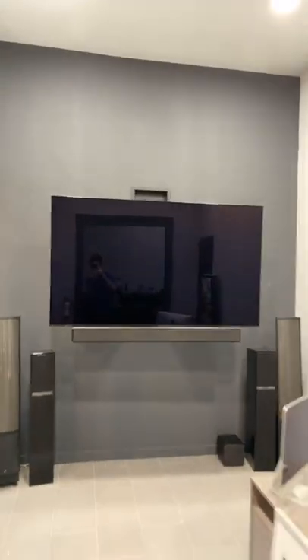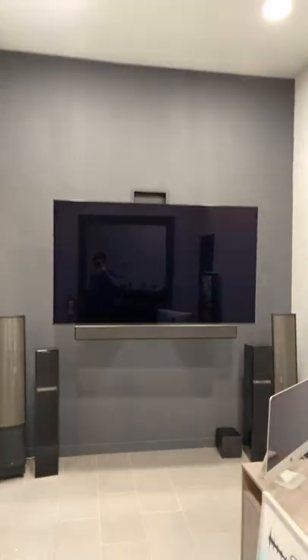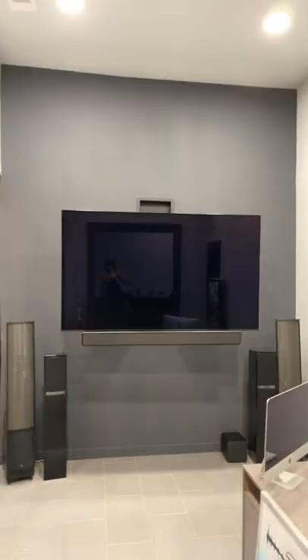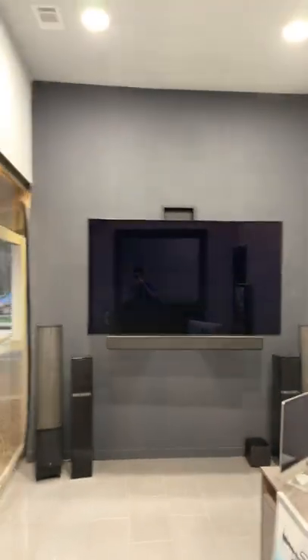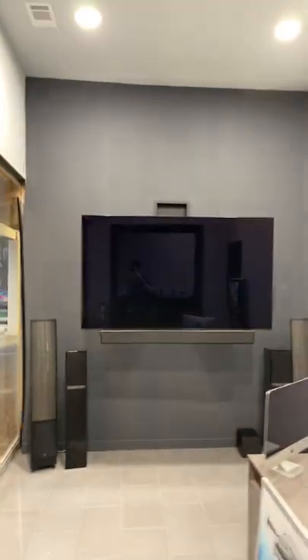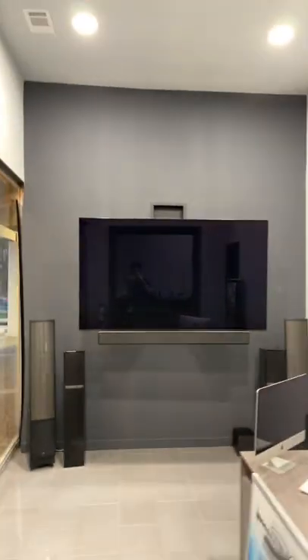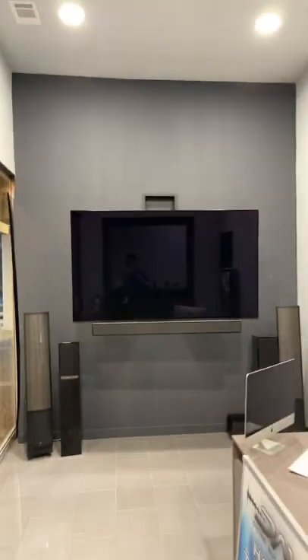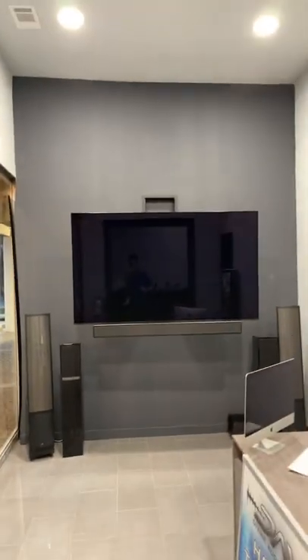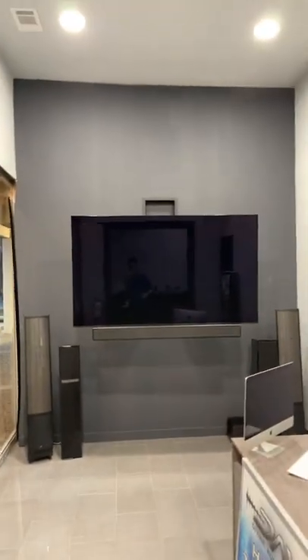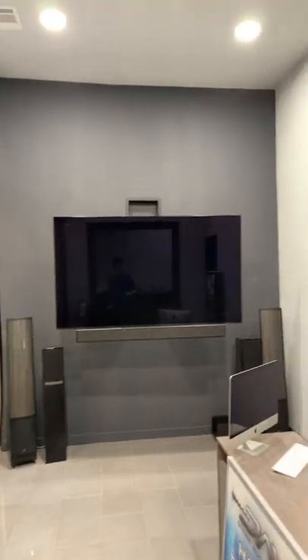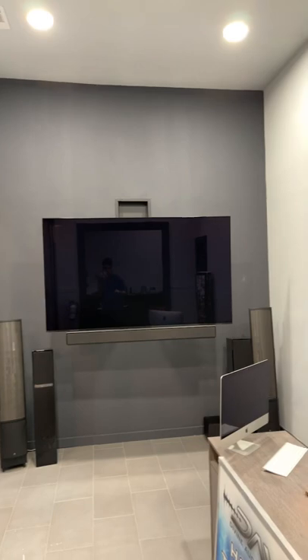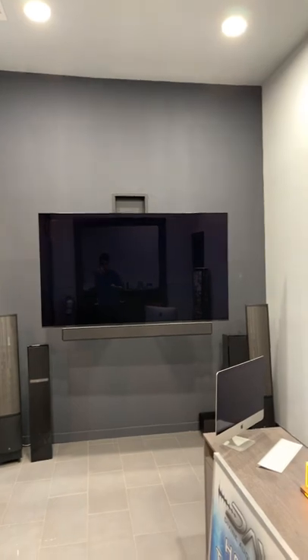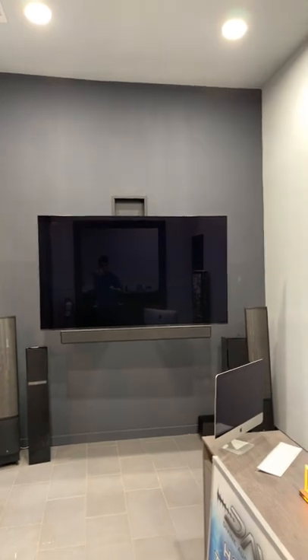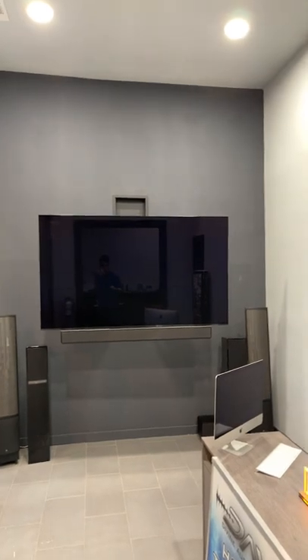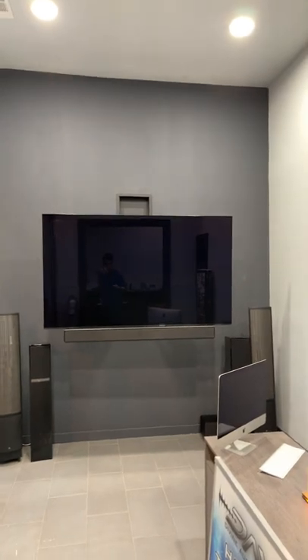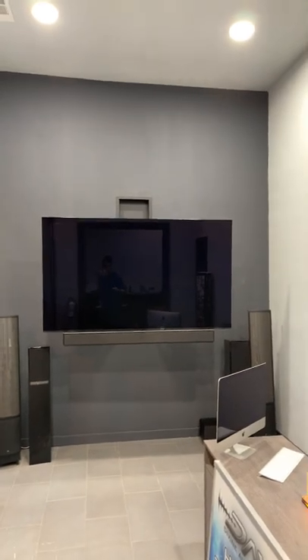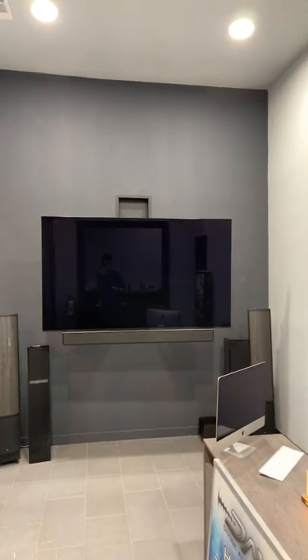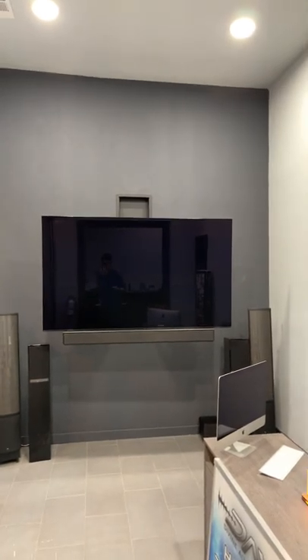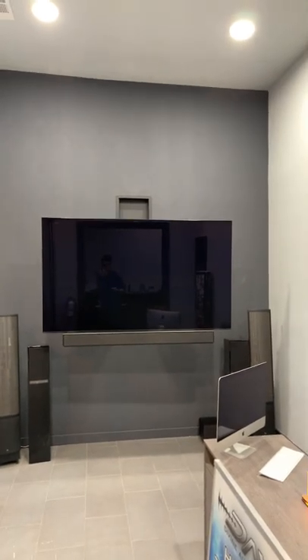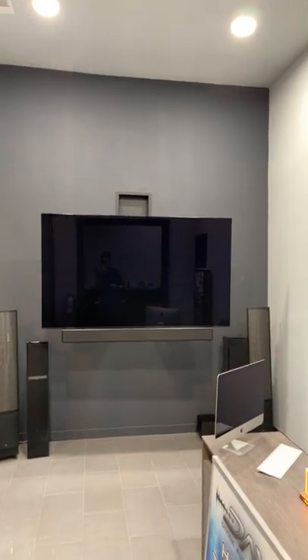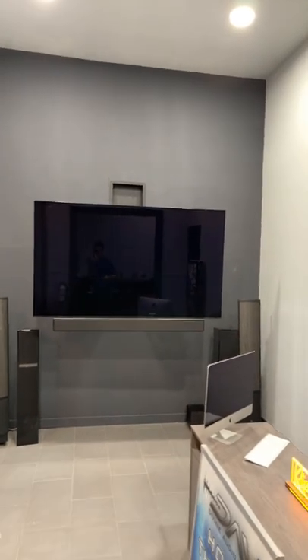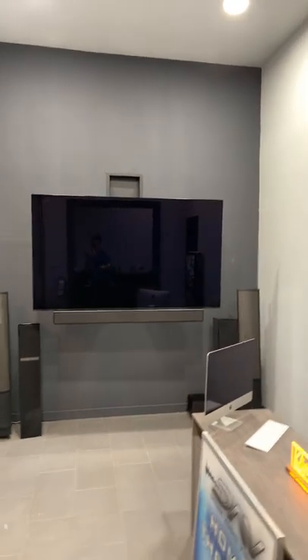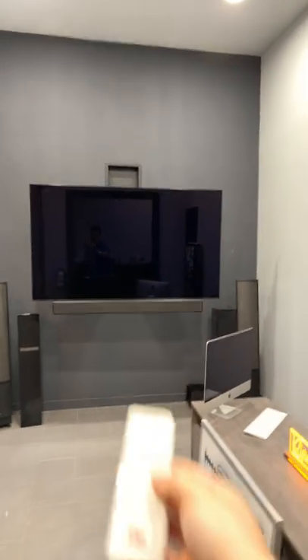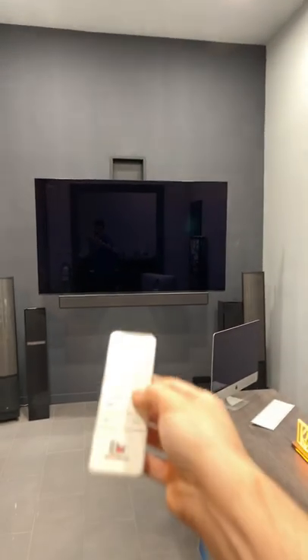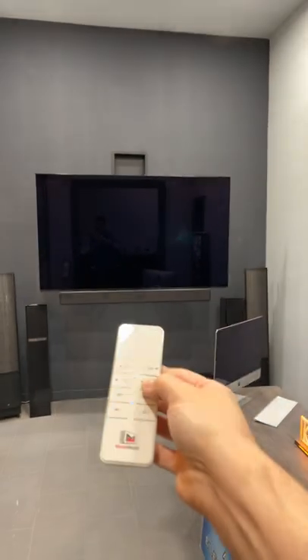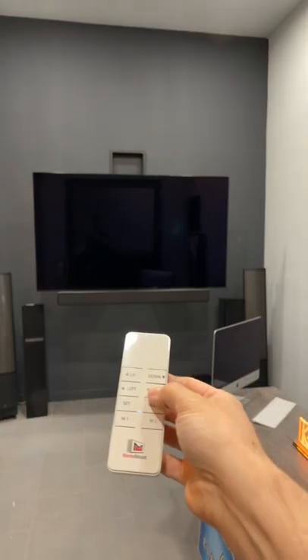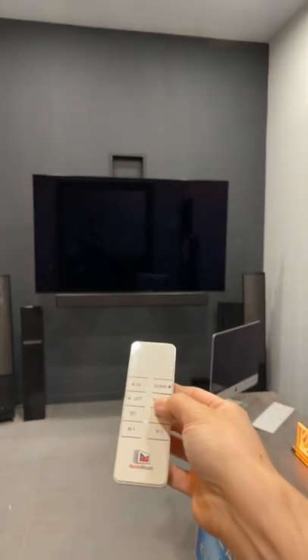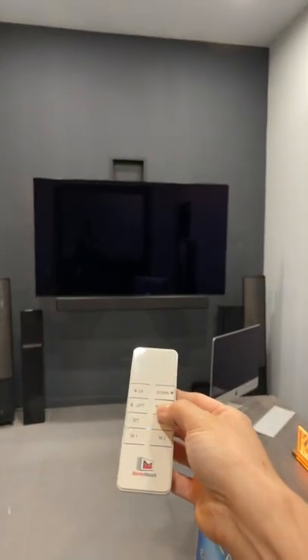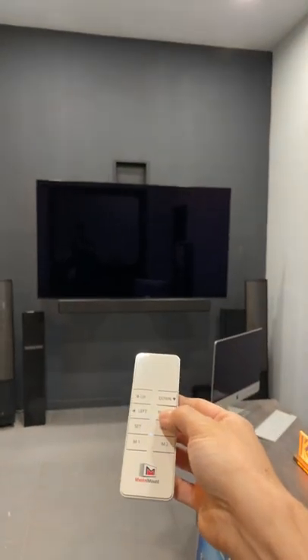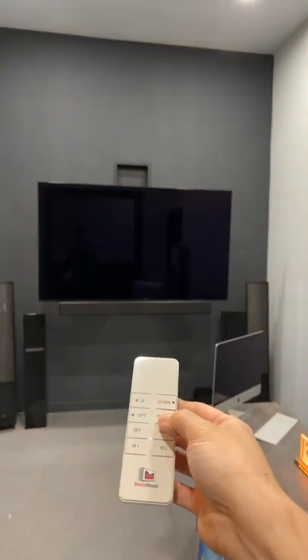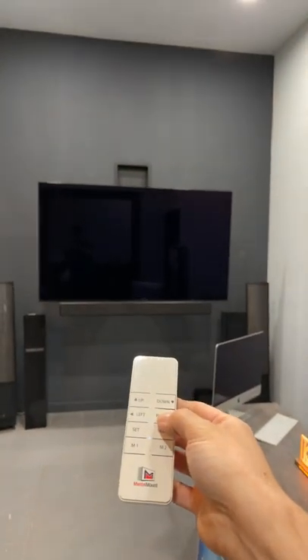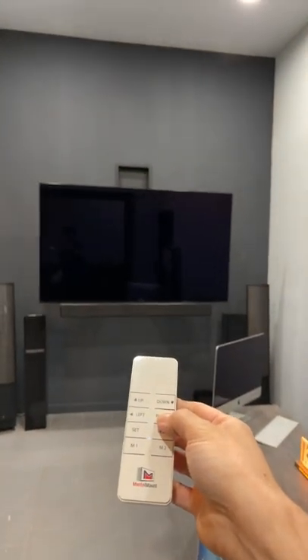Look at this thing — it's crazy. And you have left and right control as well.